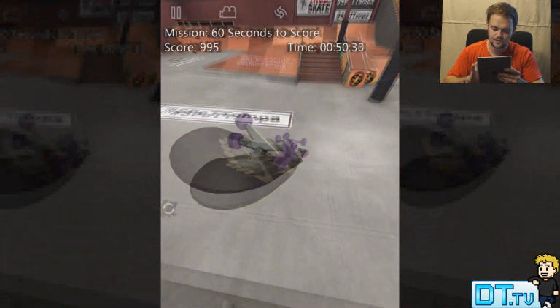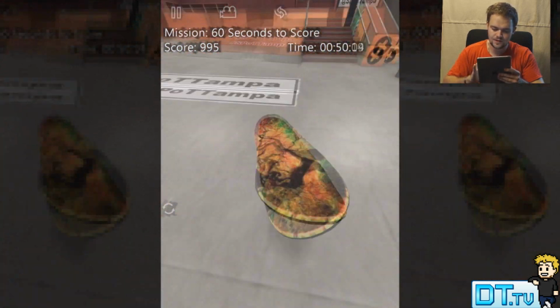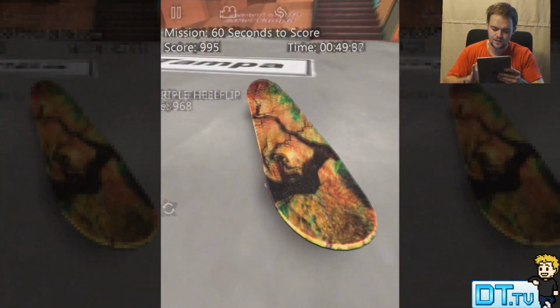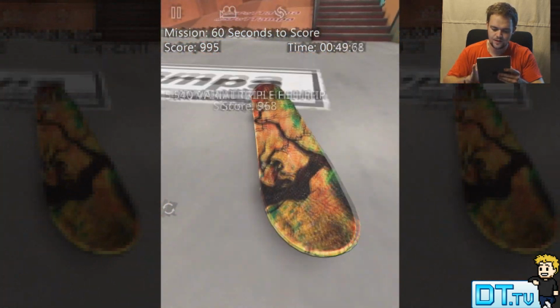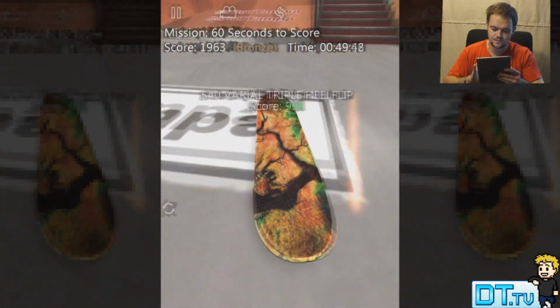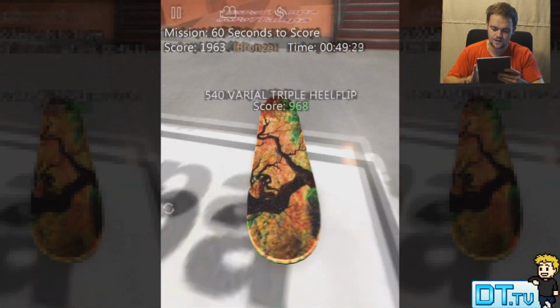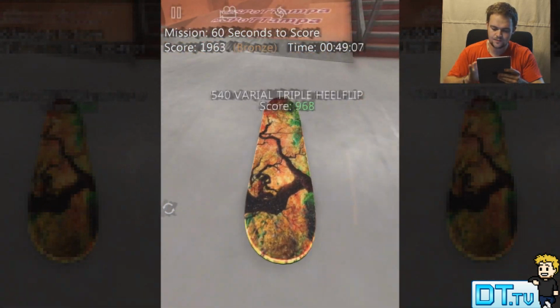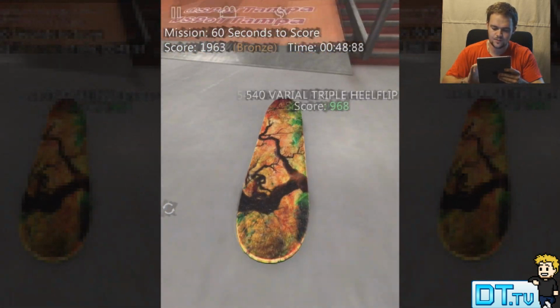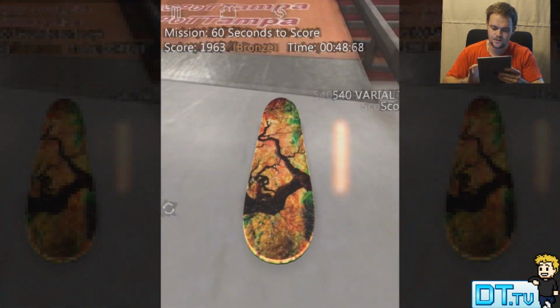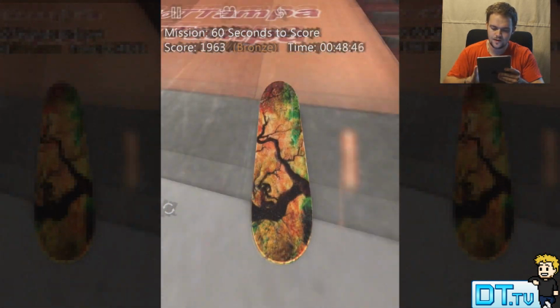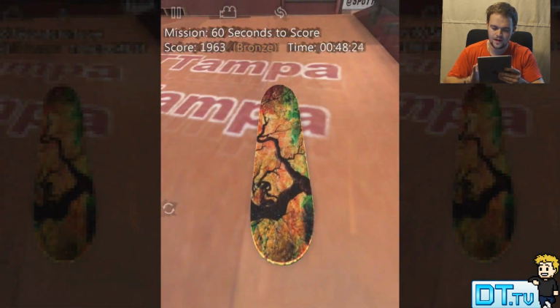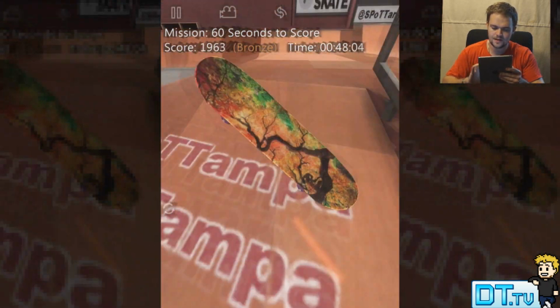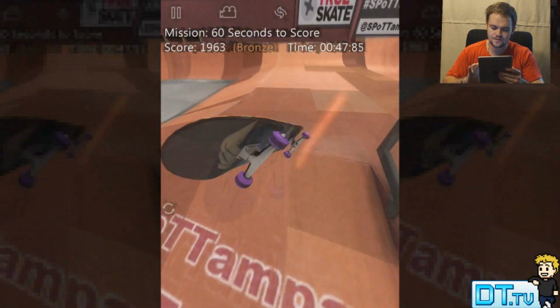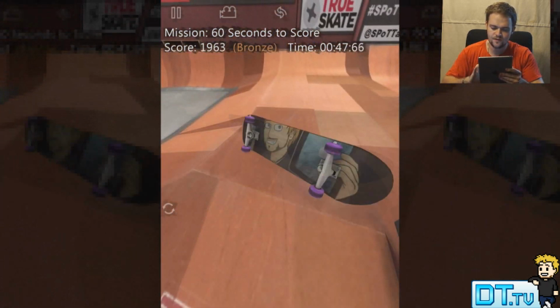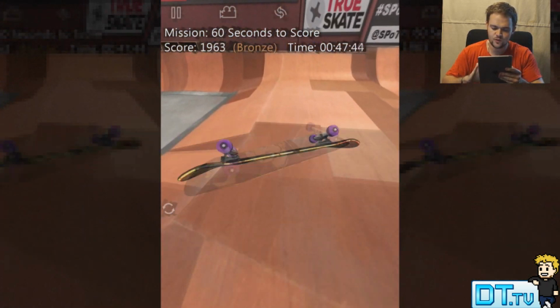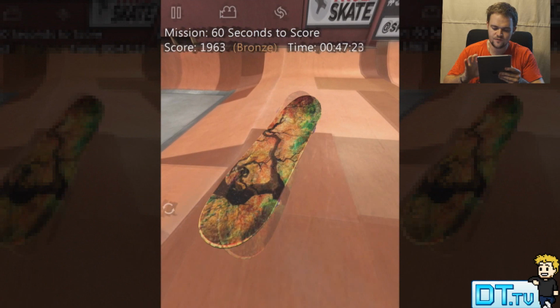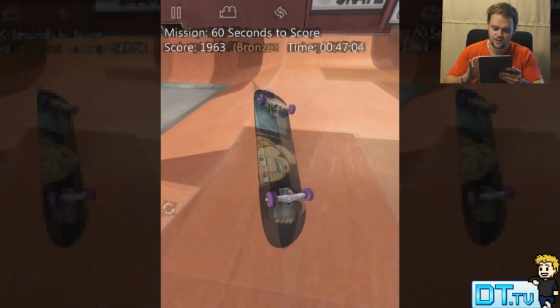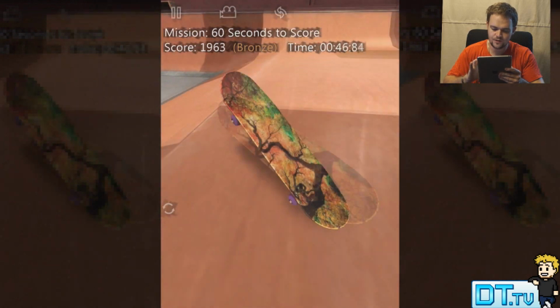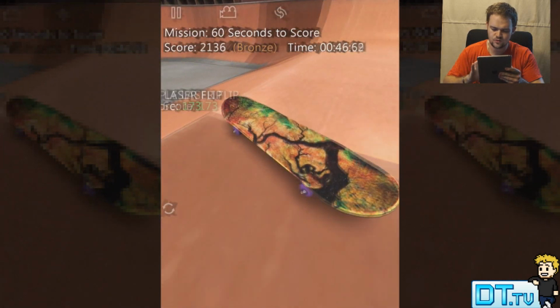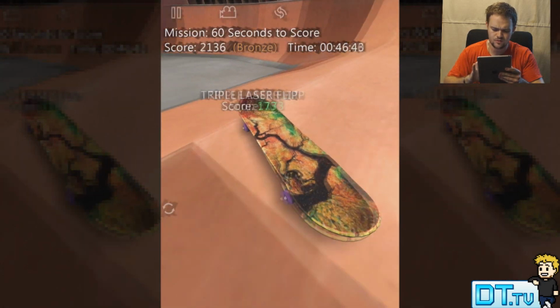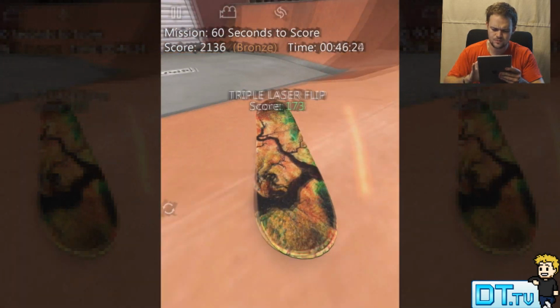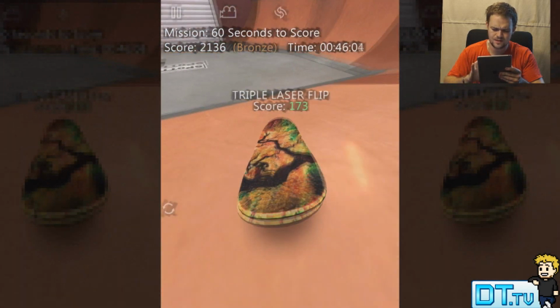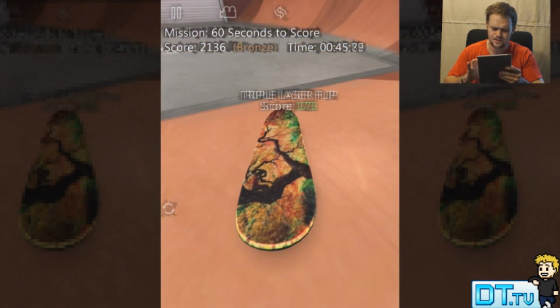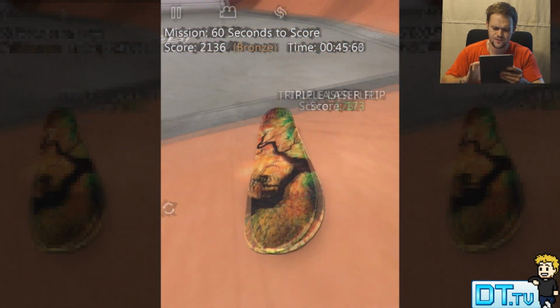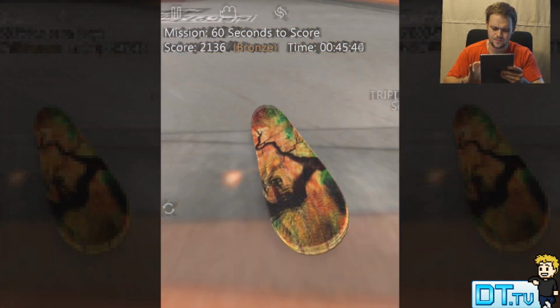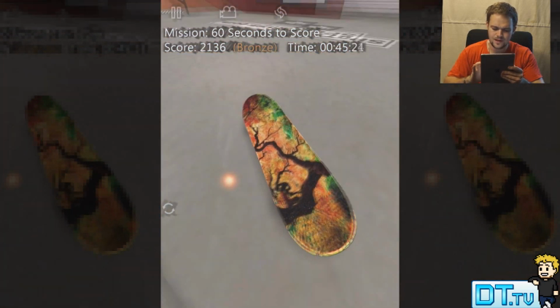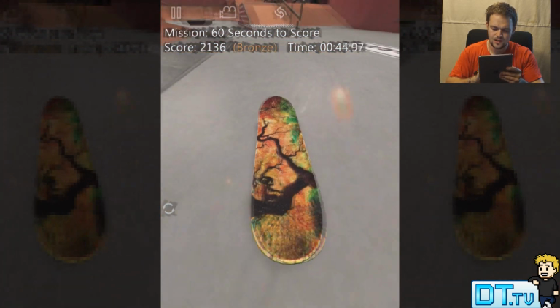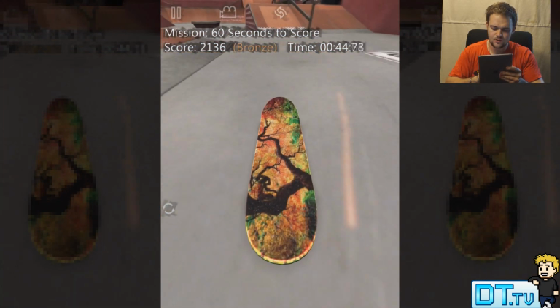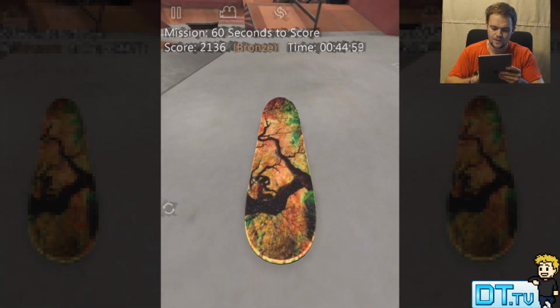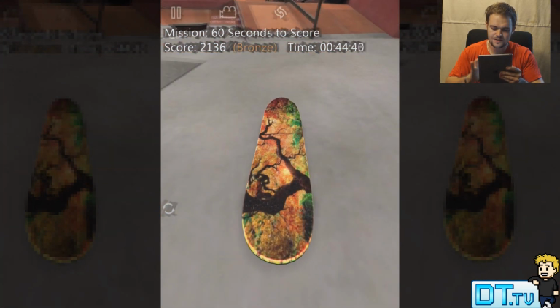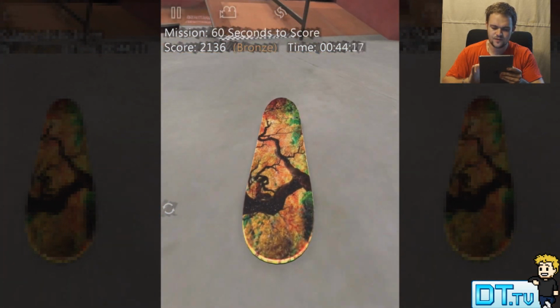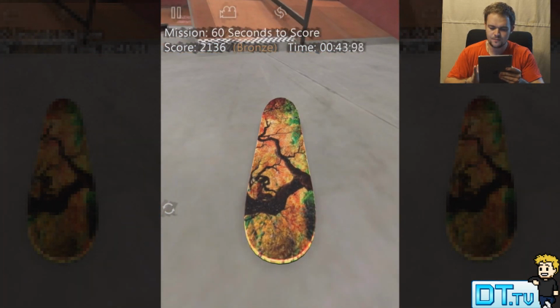I'm just under the thousand mark at the moment. 540 varial triple something flip. Triple laser flip.